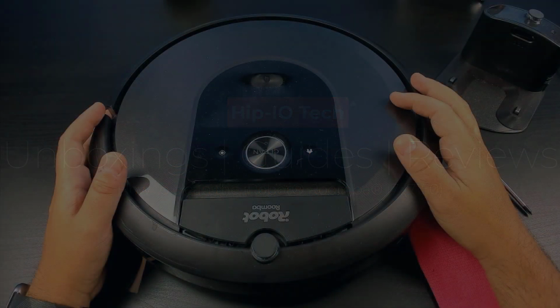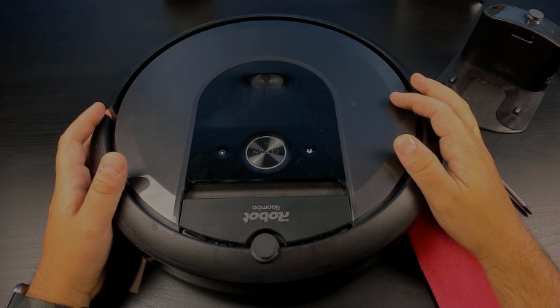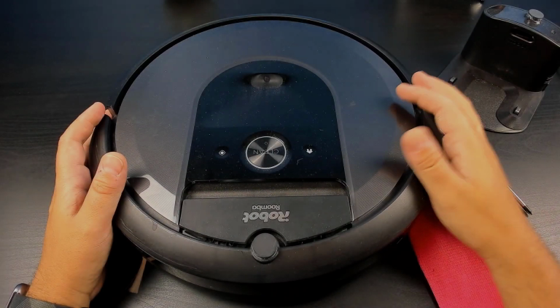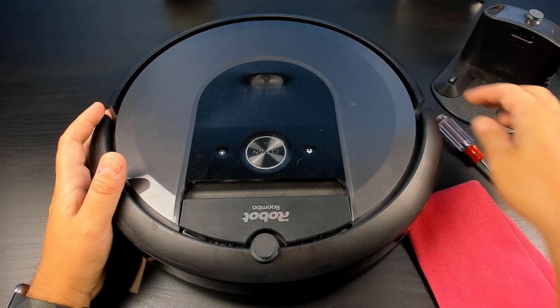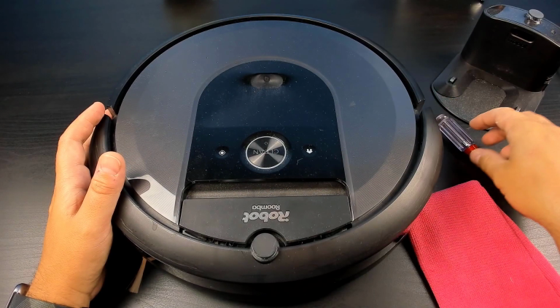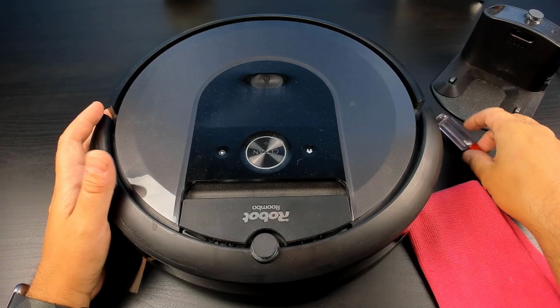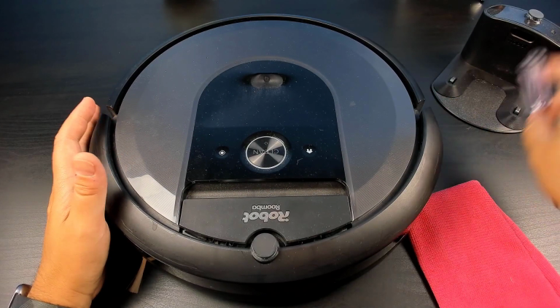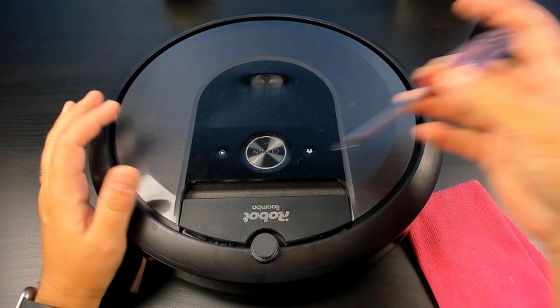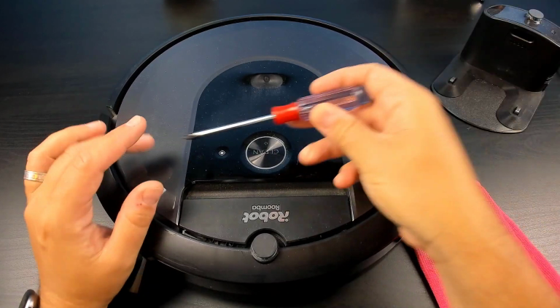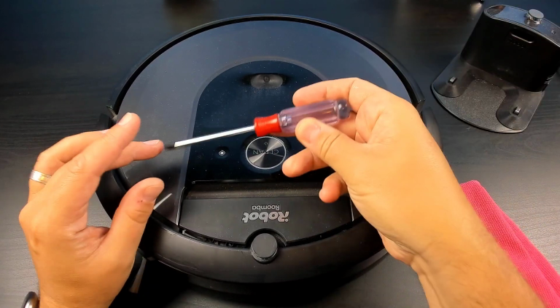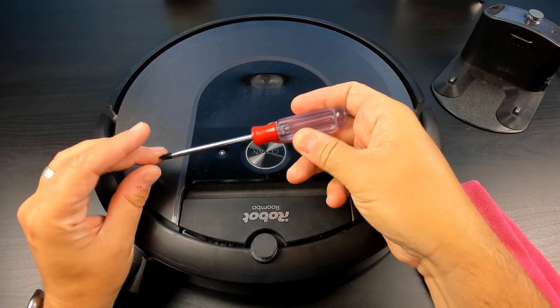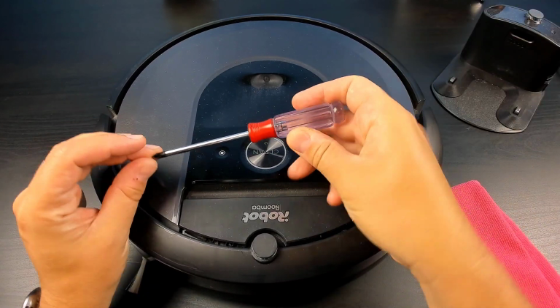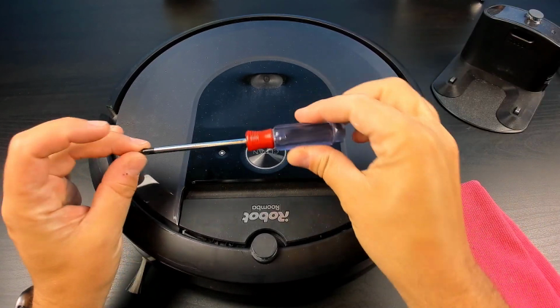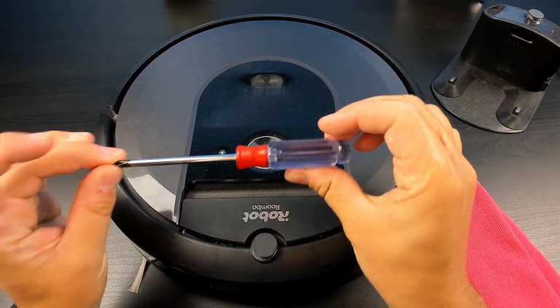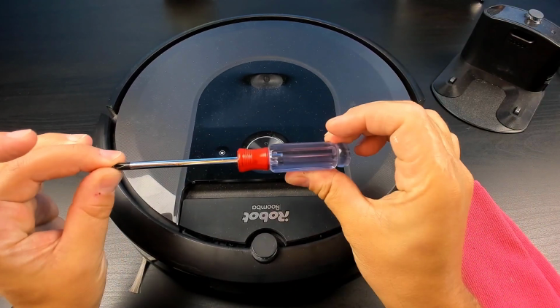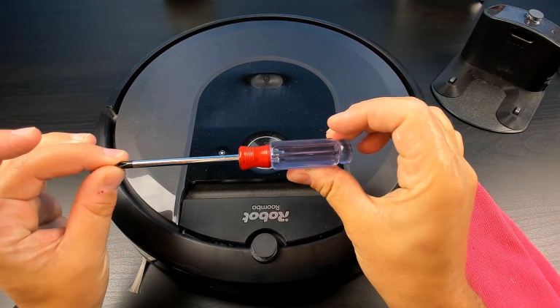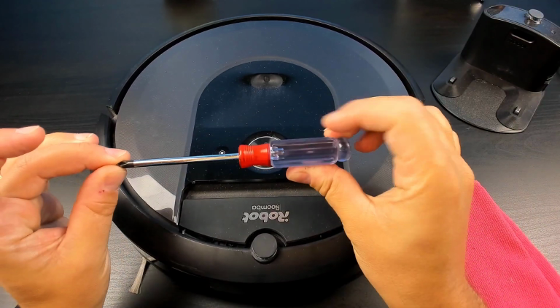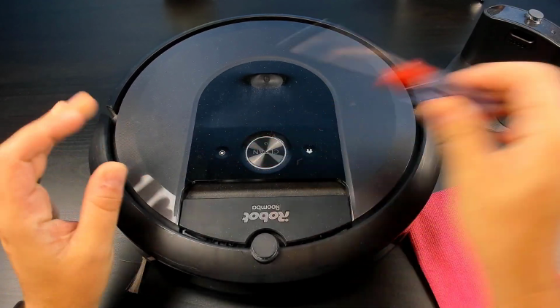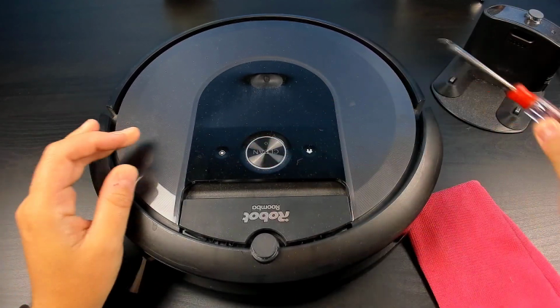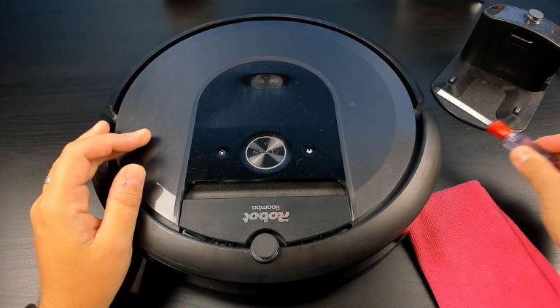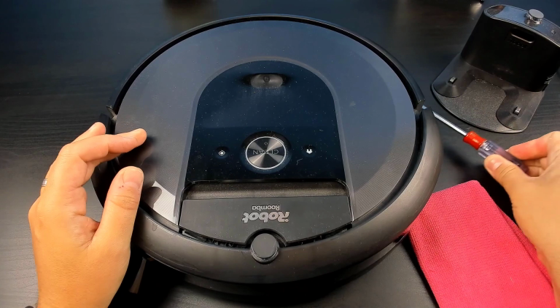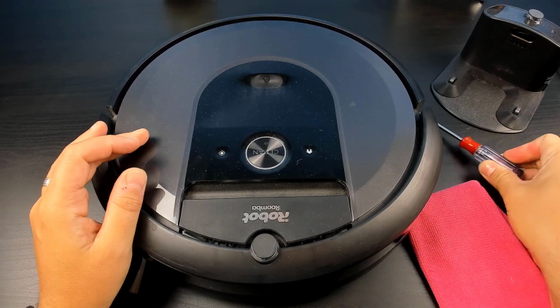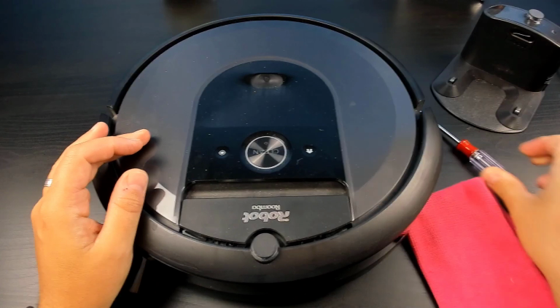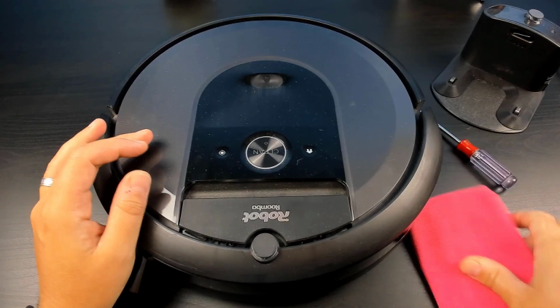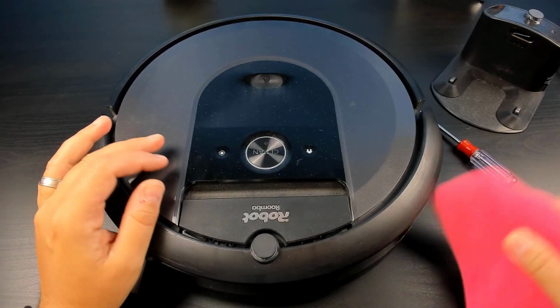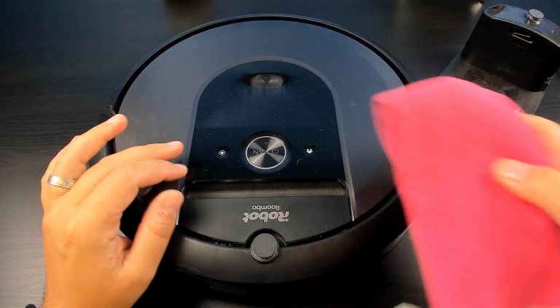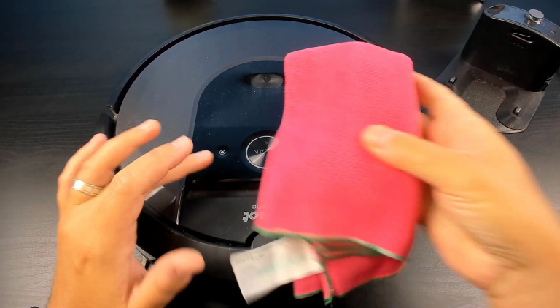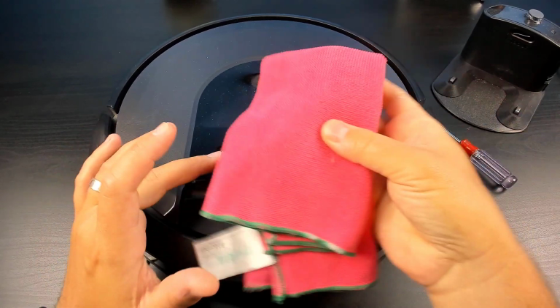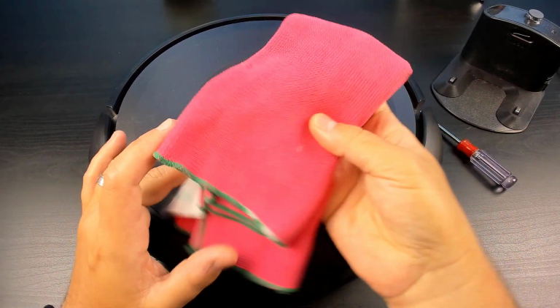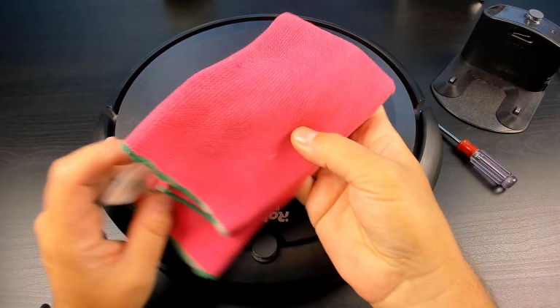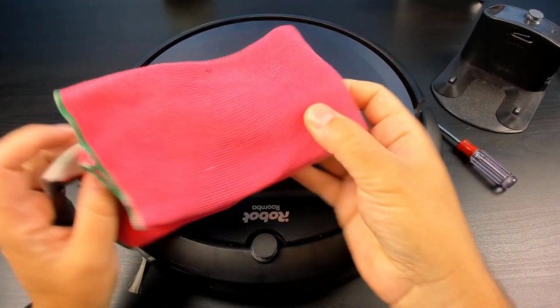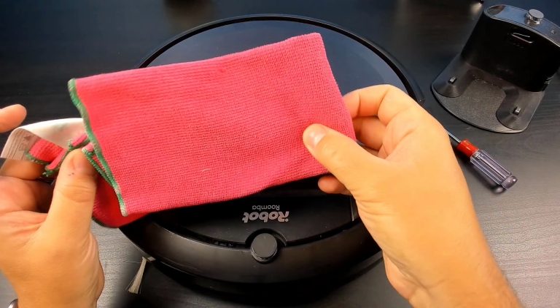To begin, you're going to need a Phillips screwdriver as well as a dry cleaning cloth.